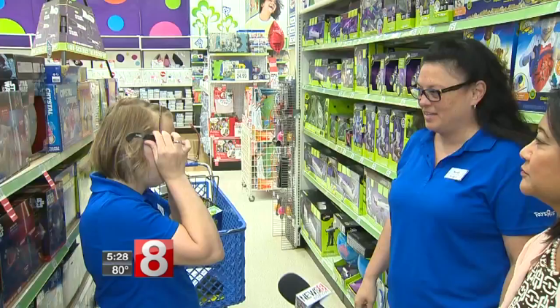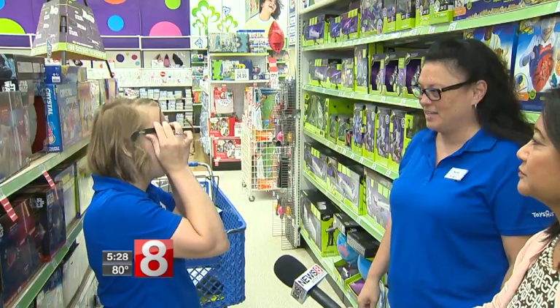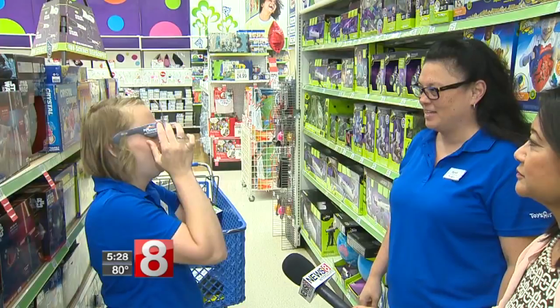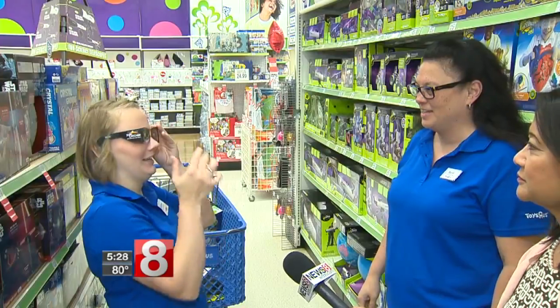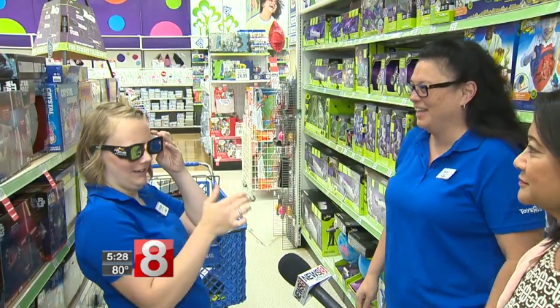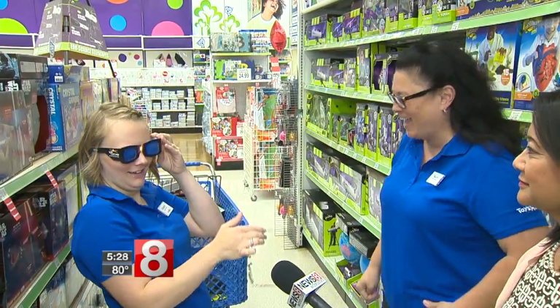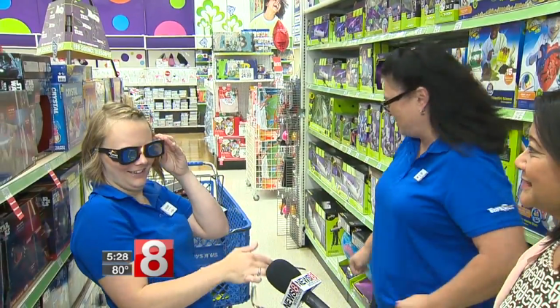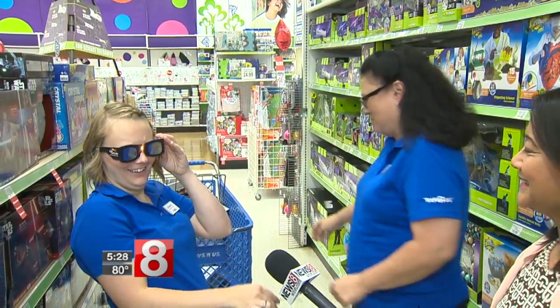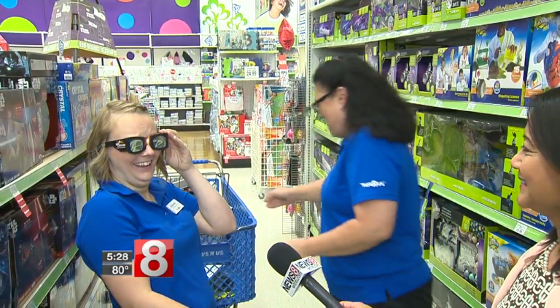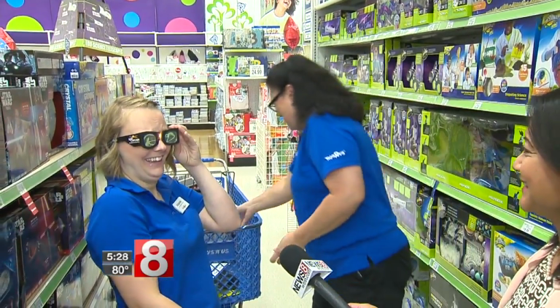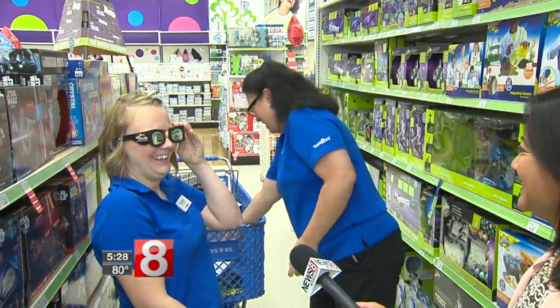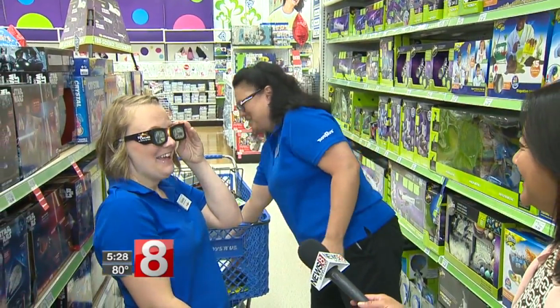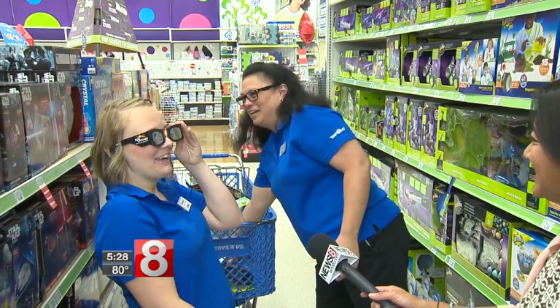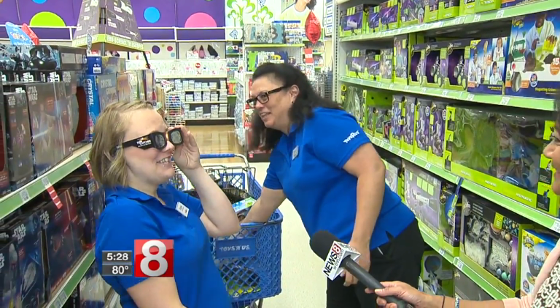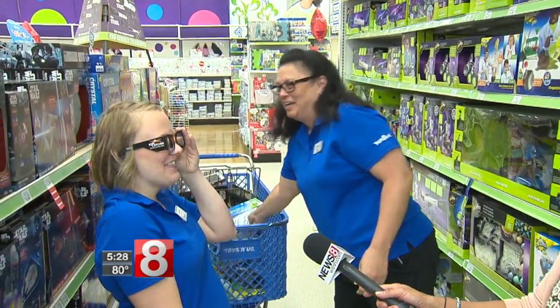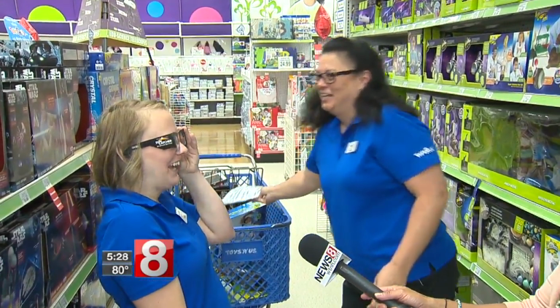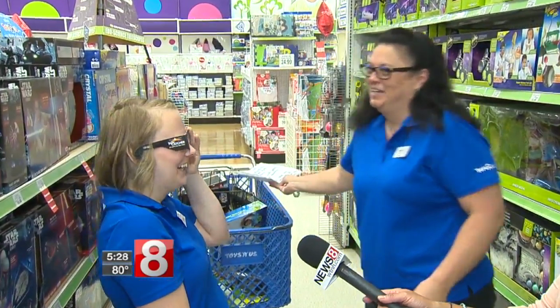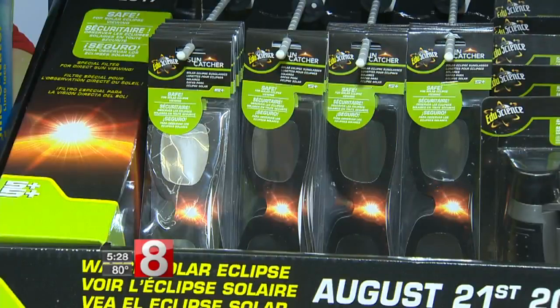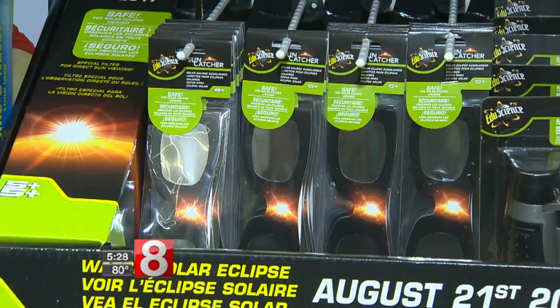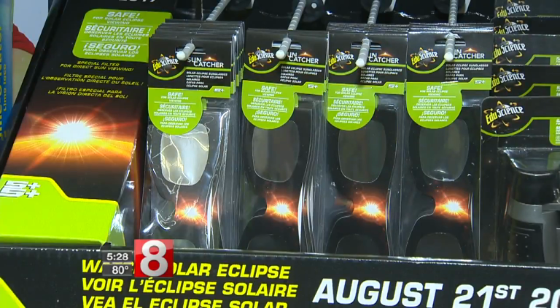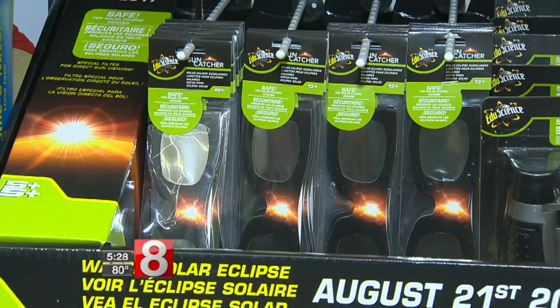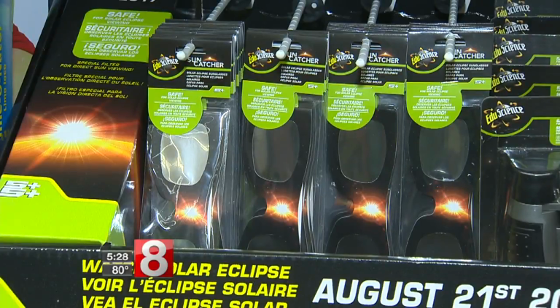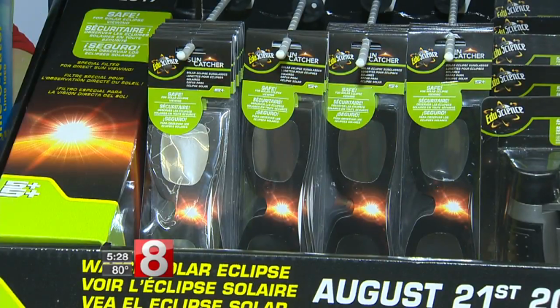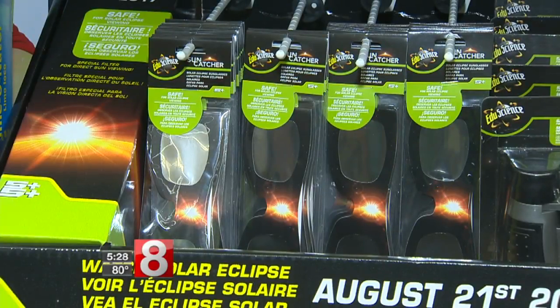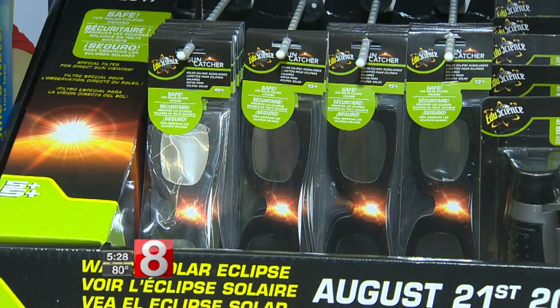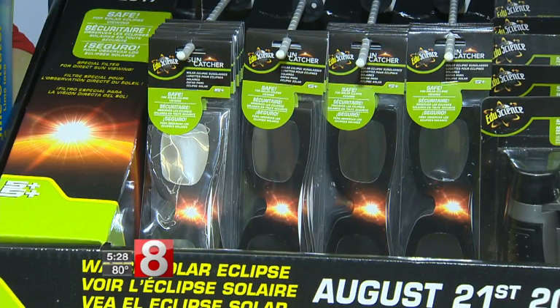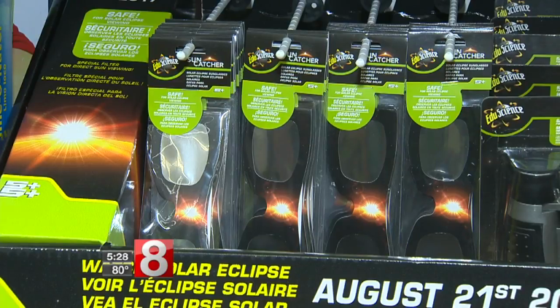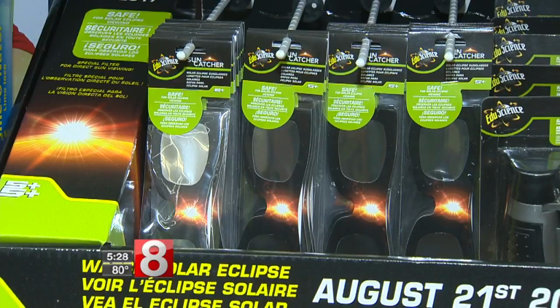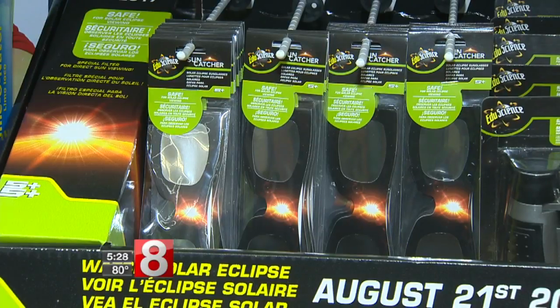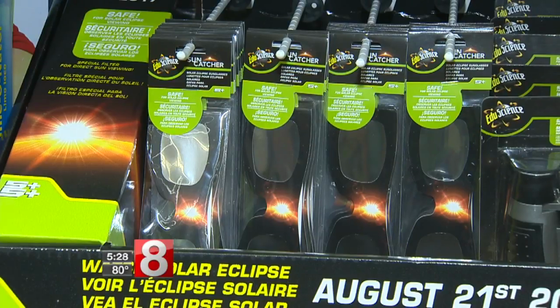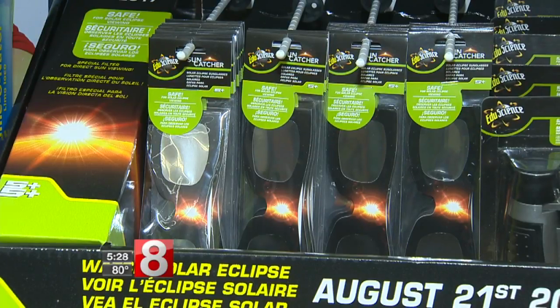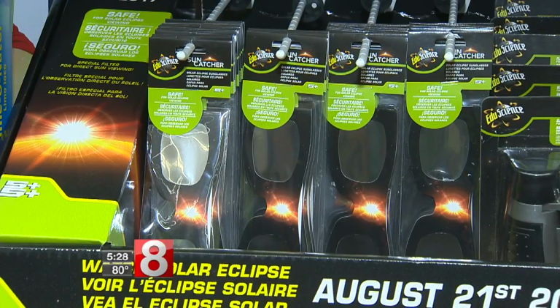Oh my god. There's nothing. That's a good sign the glasses will filter out the sun's harmful rays.